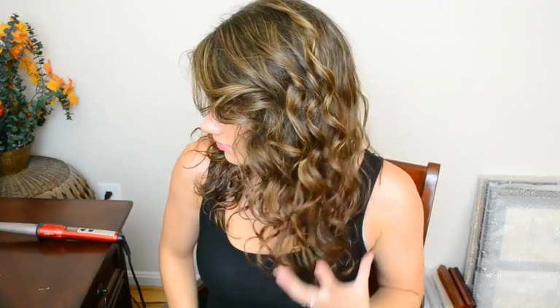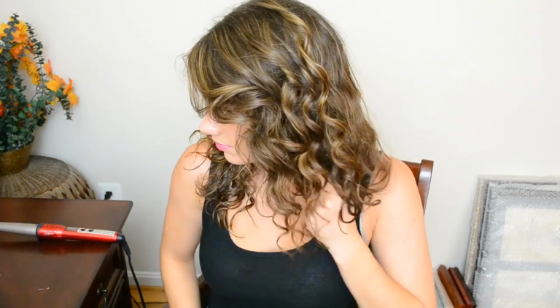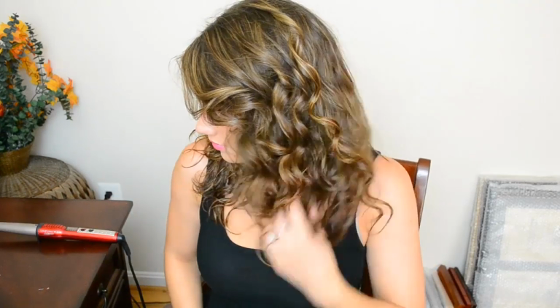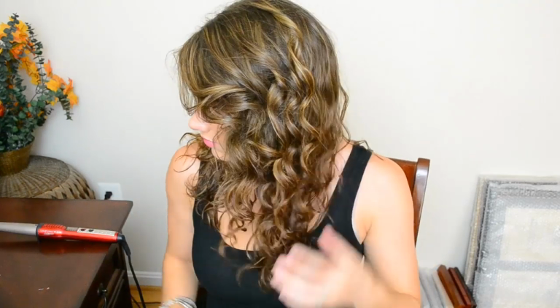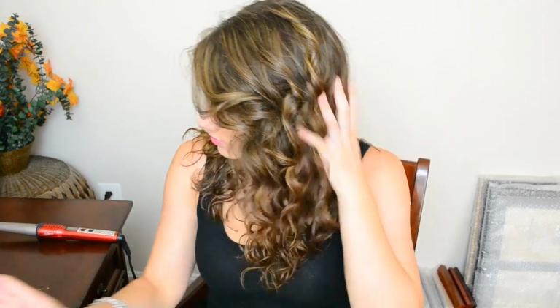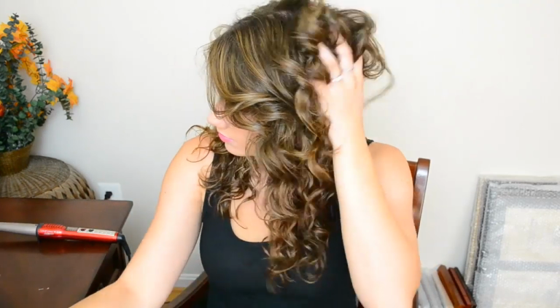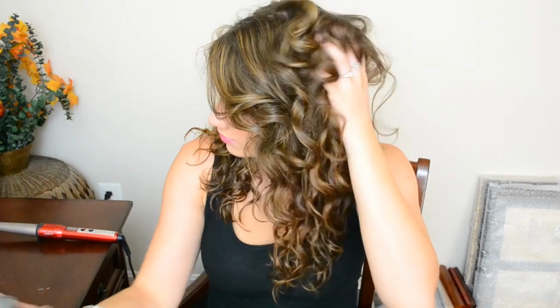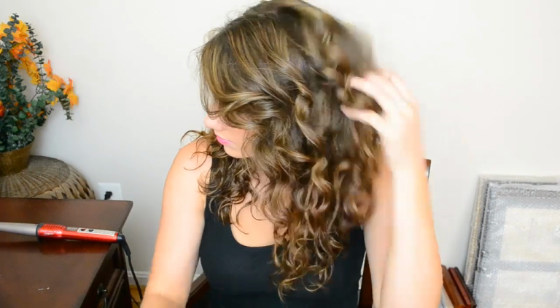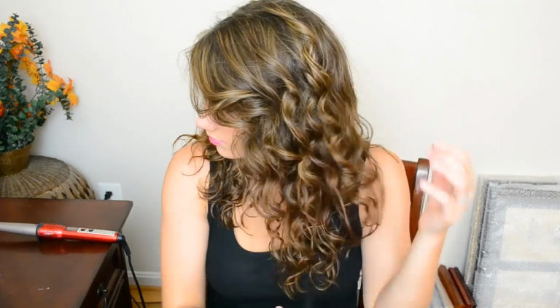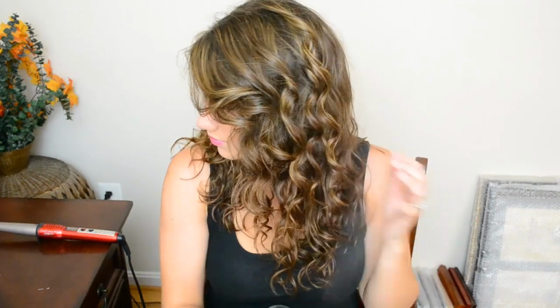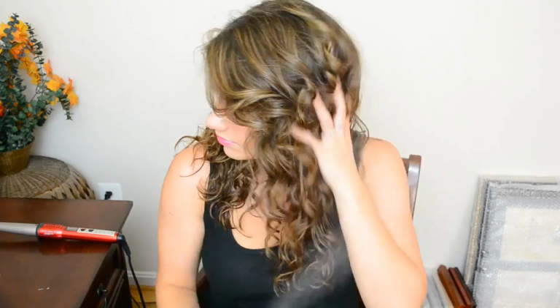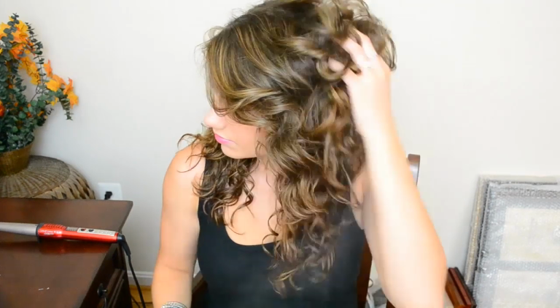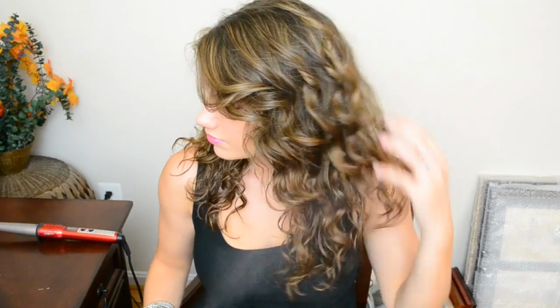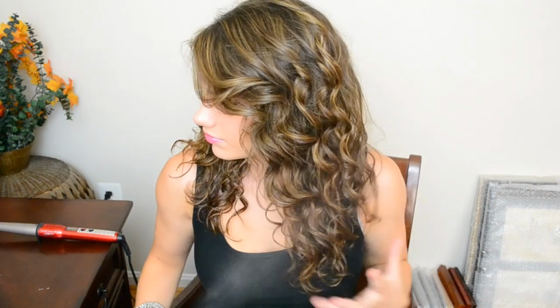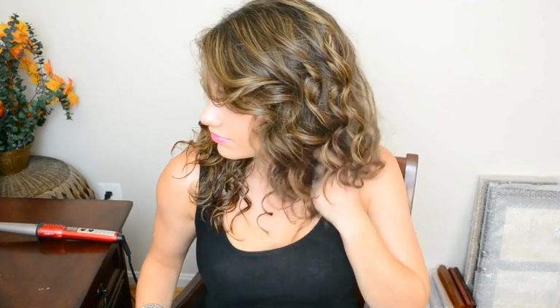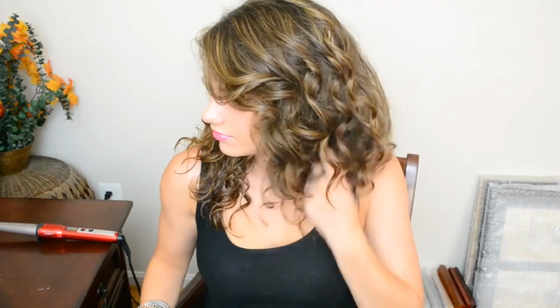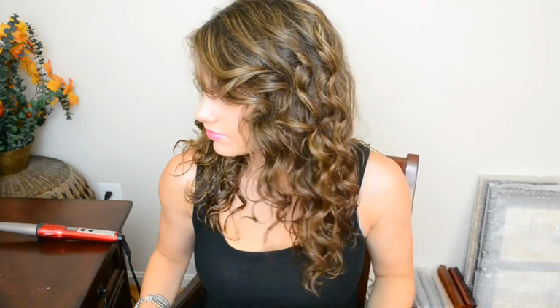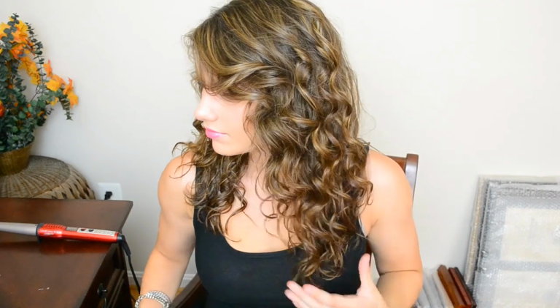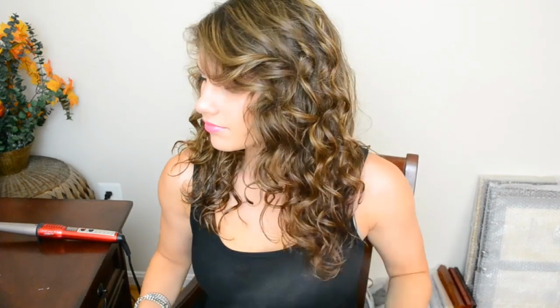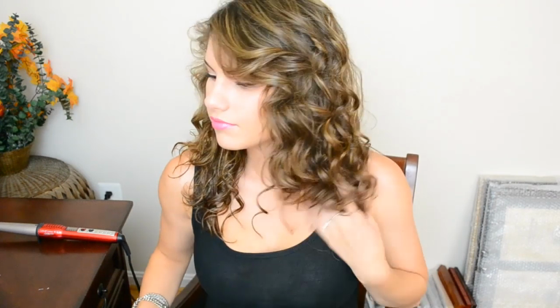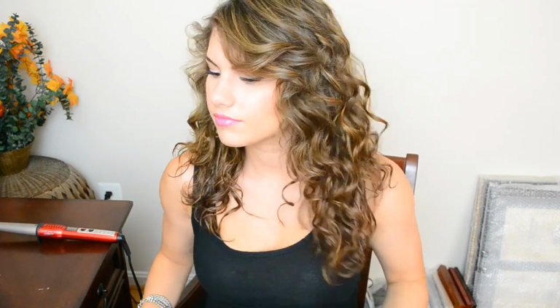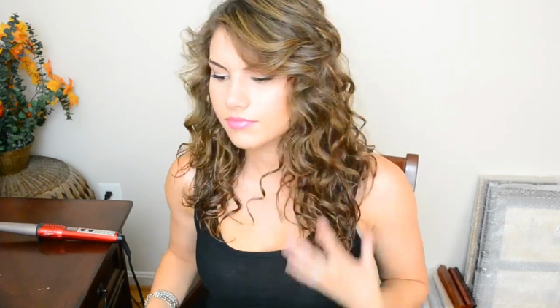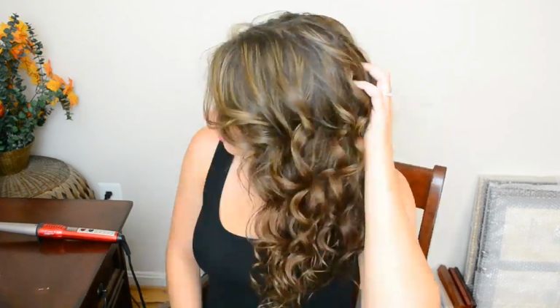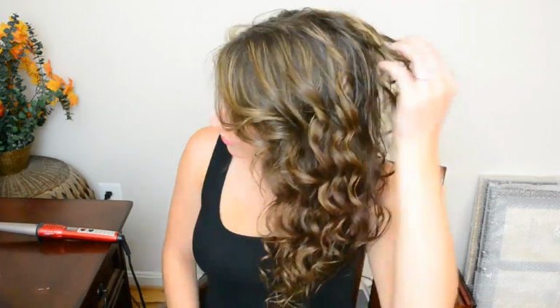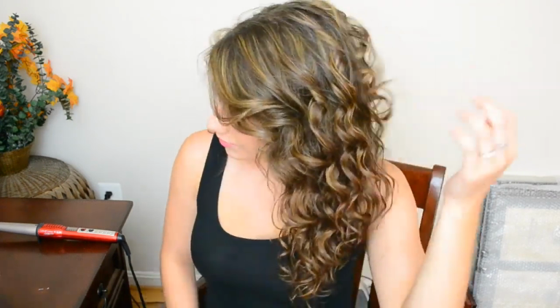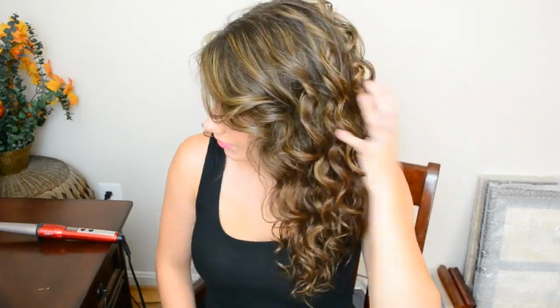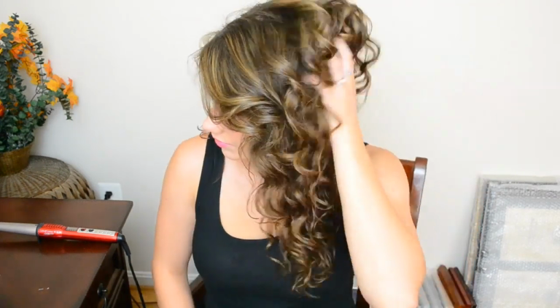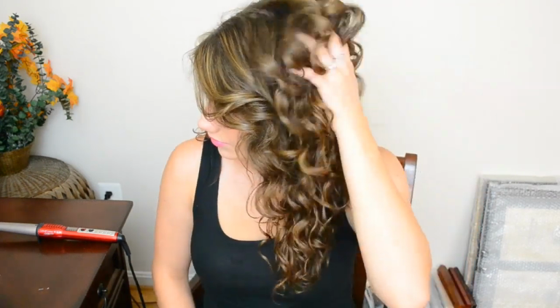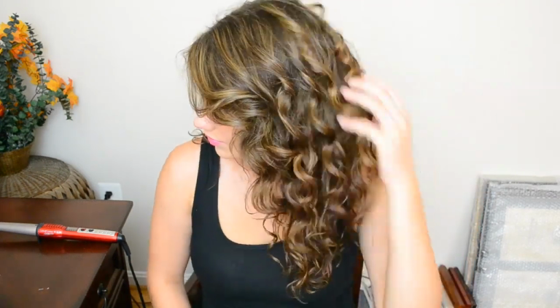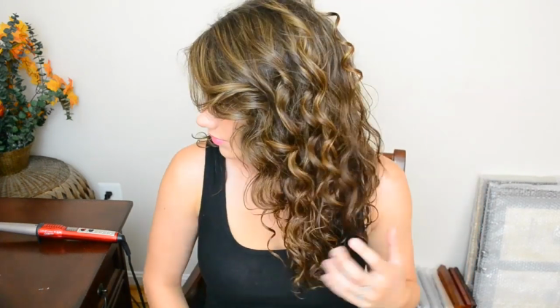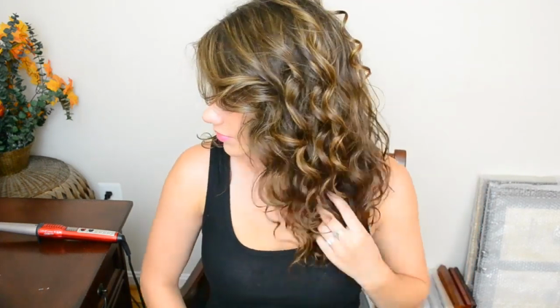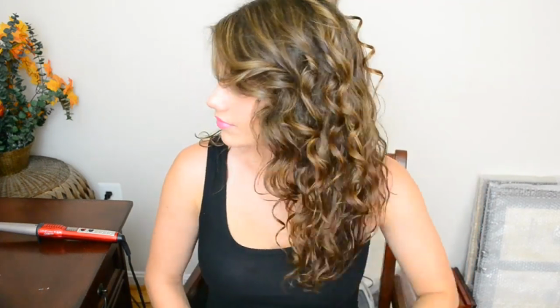Now you can just run your fingers through the hair, spray it with some hairspray and that's basically all there is to it.